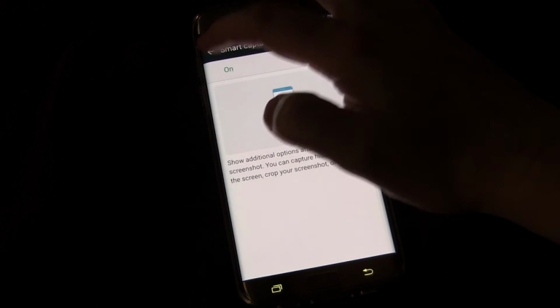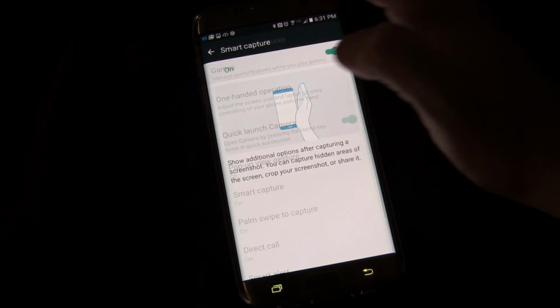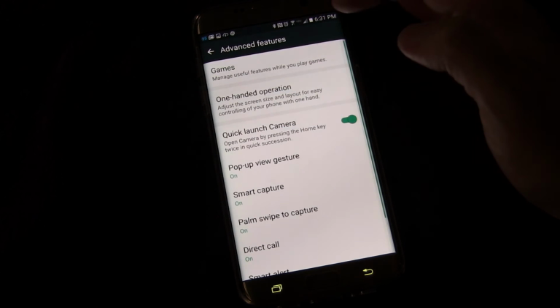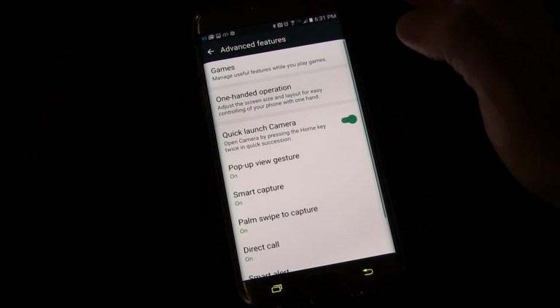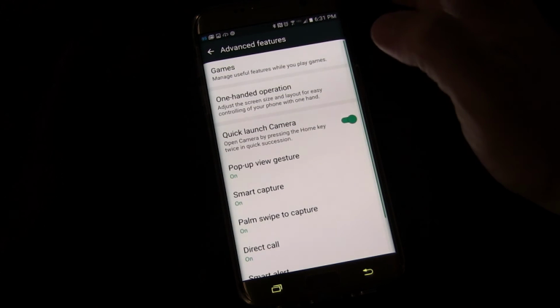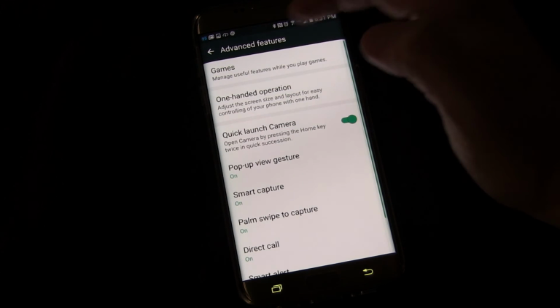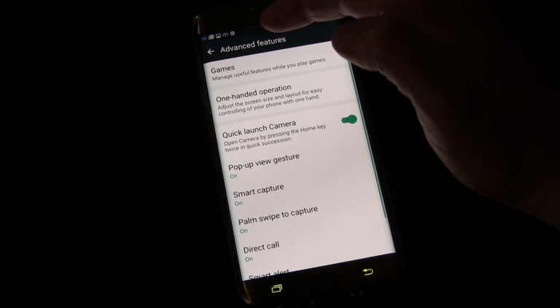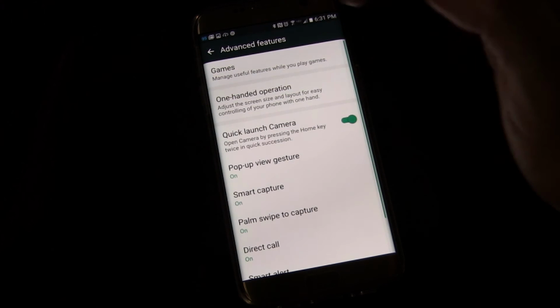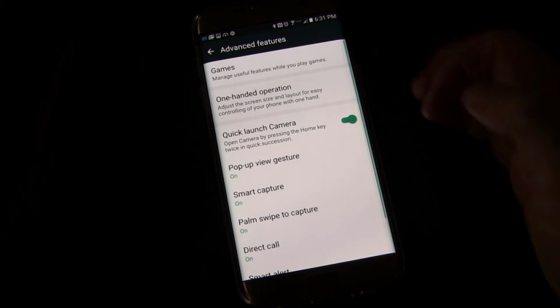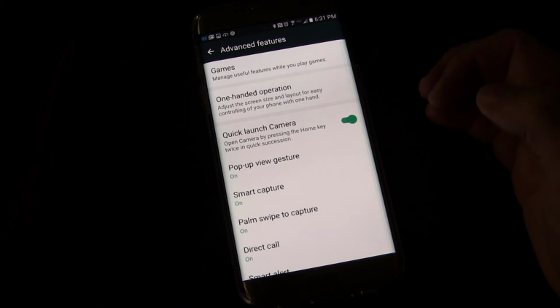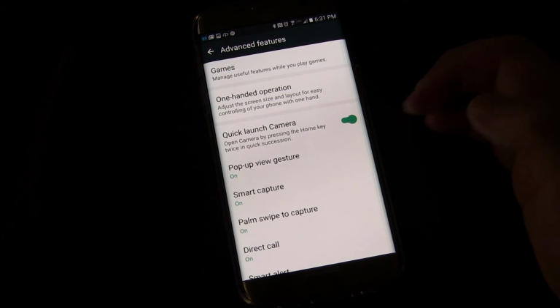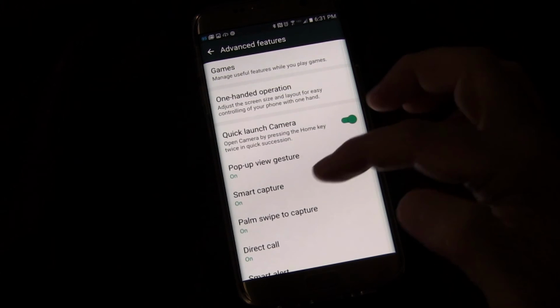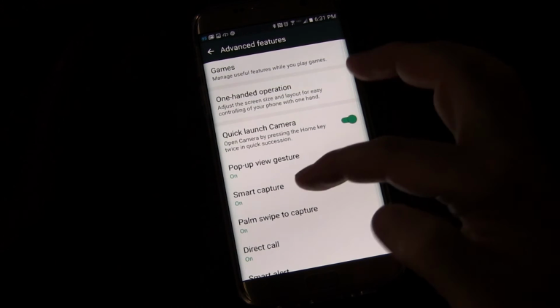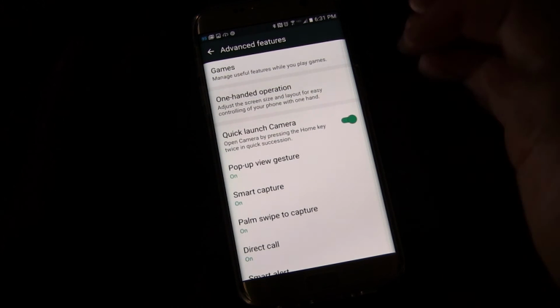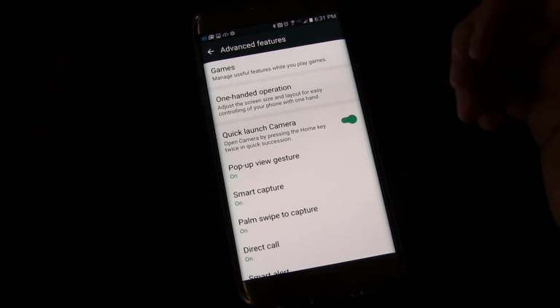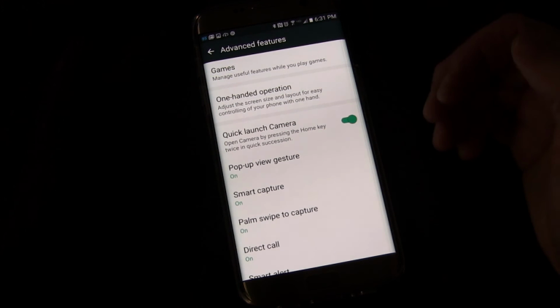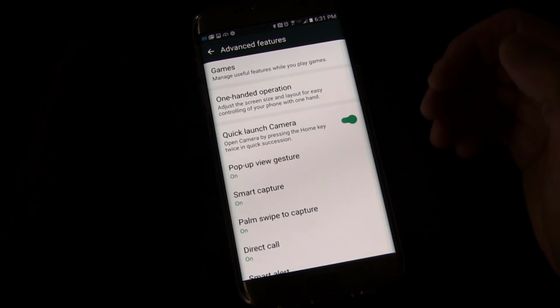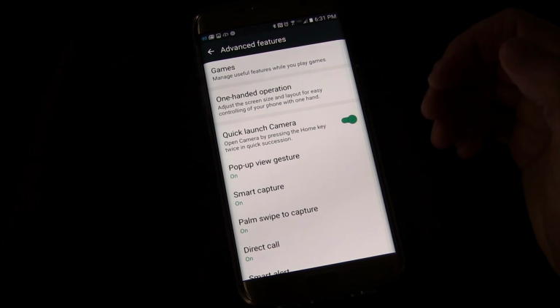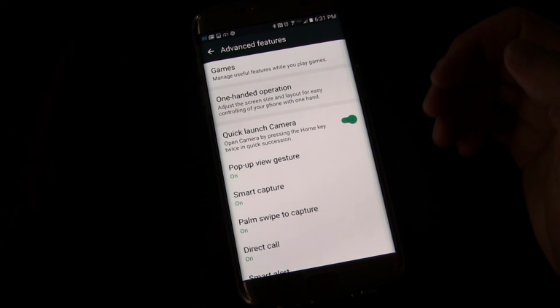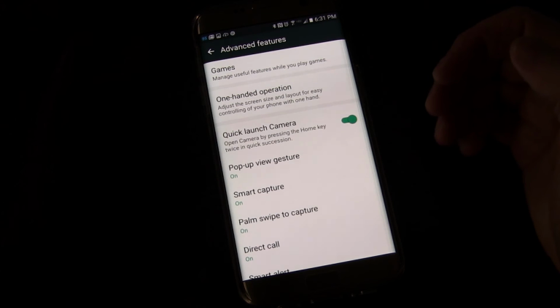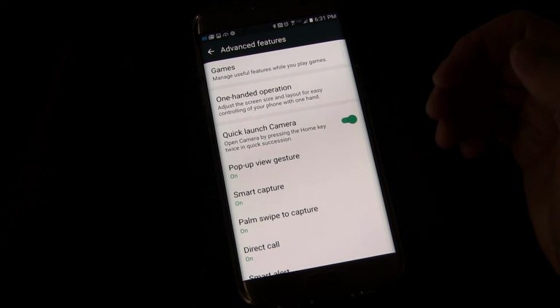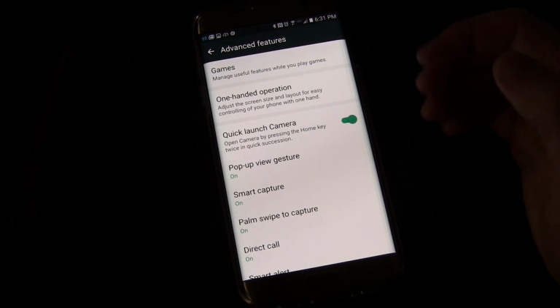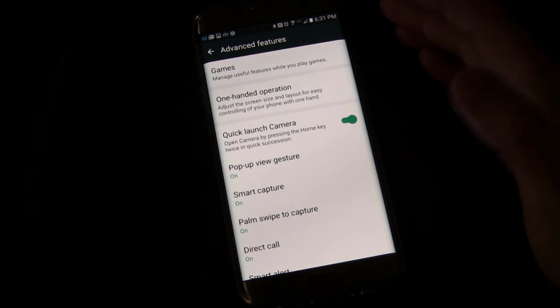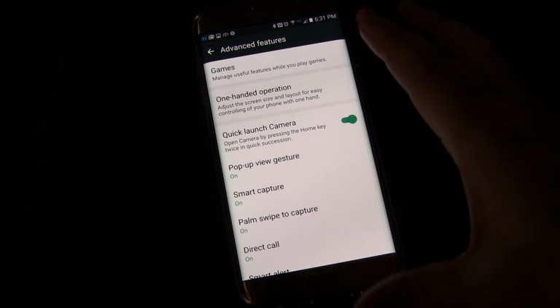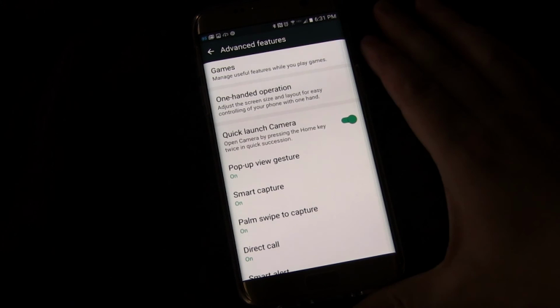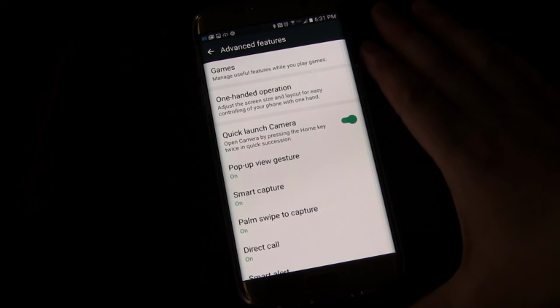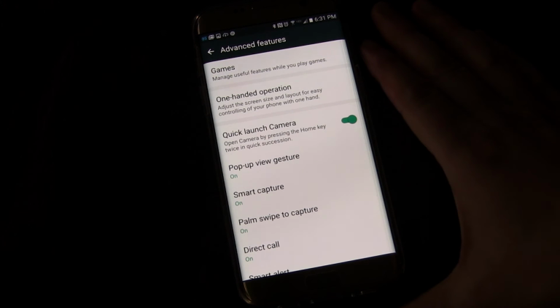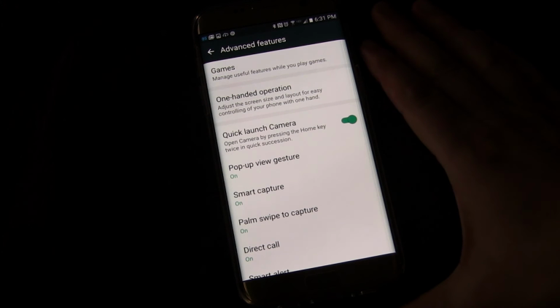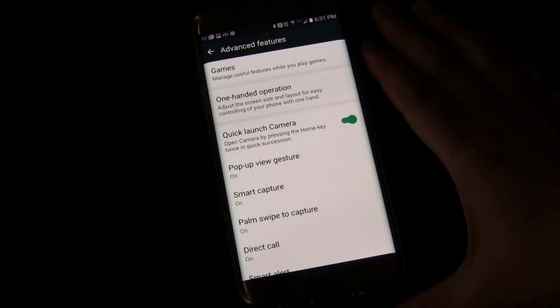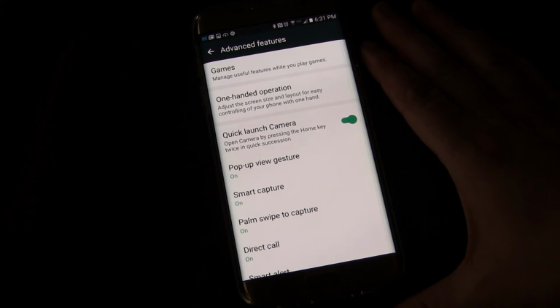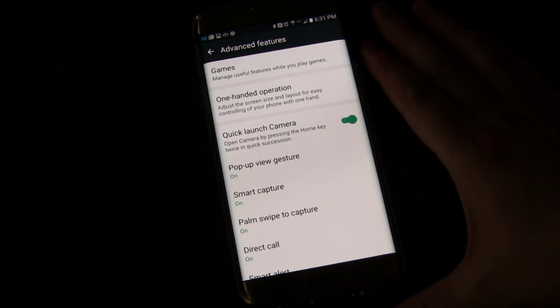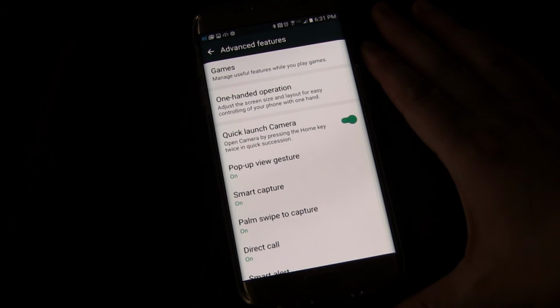Anyway, it's in Settings under Advanced Features — just look for Smart Capture. That's it for this tip and trick video.